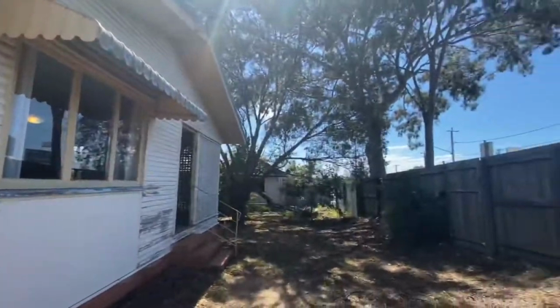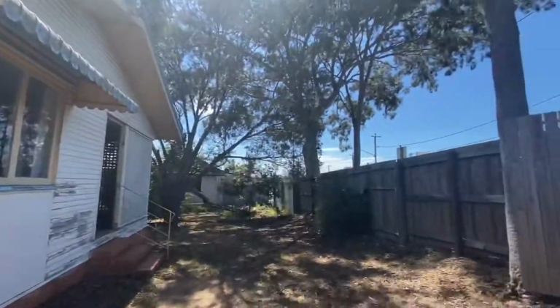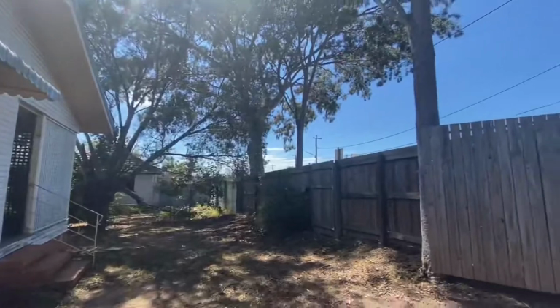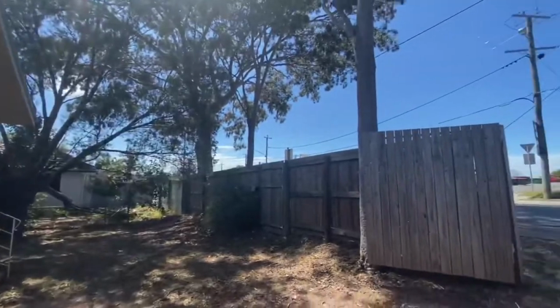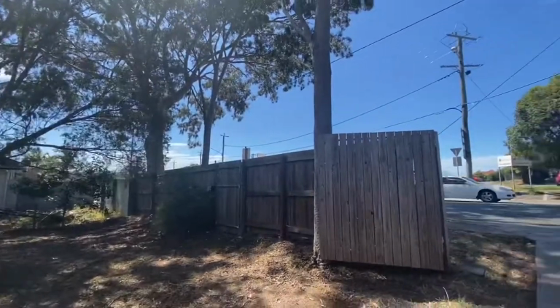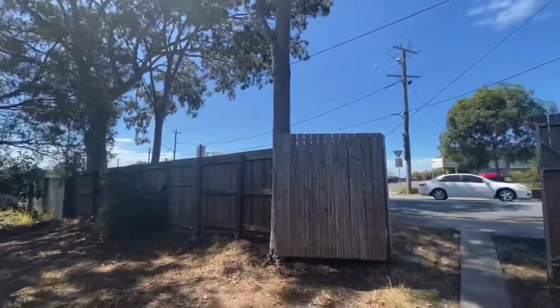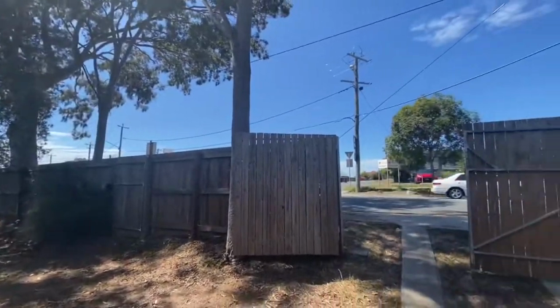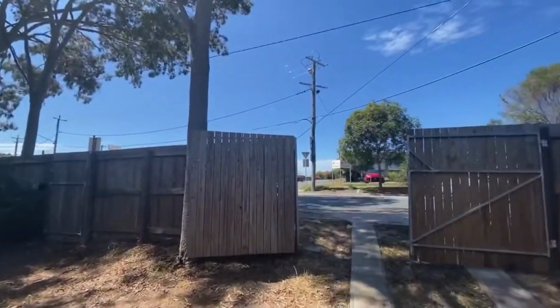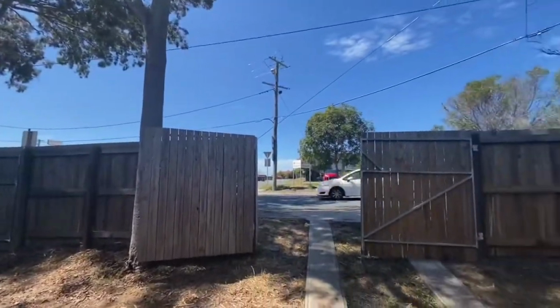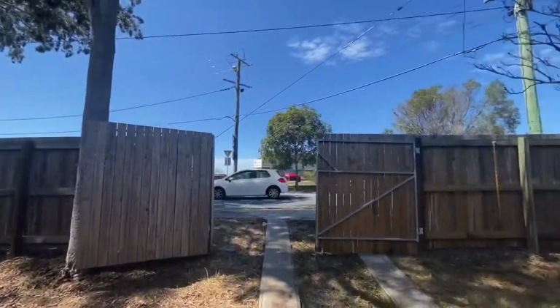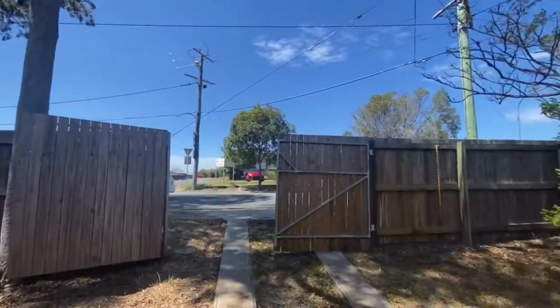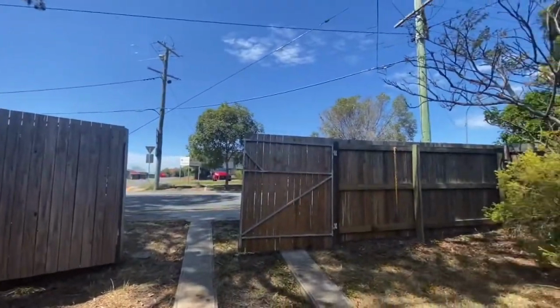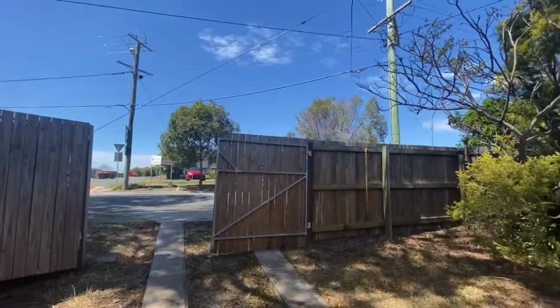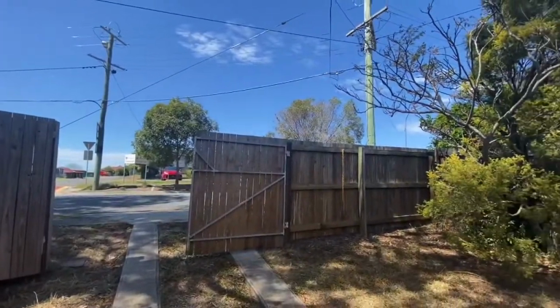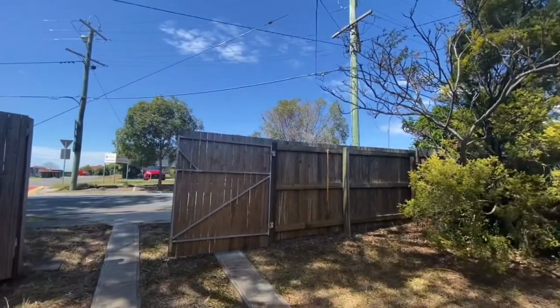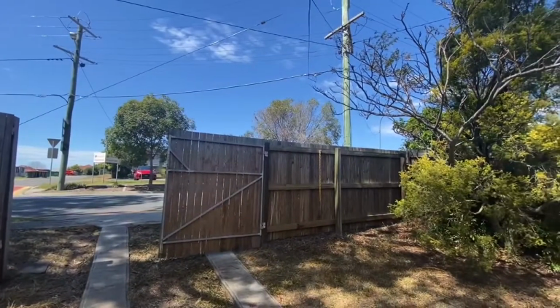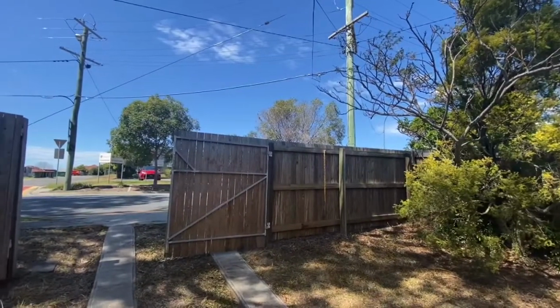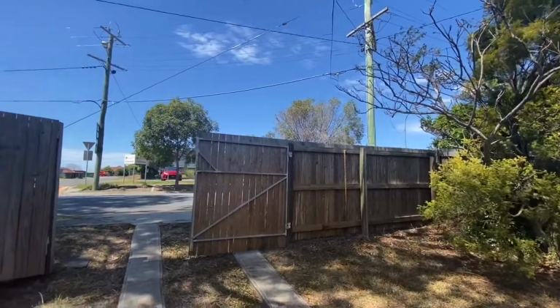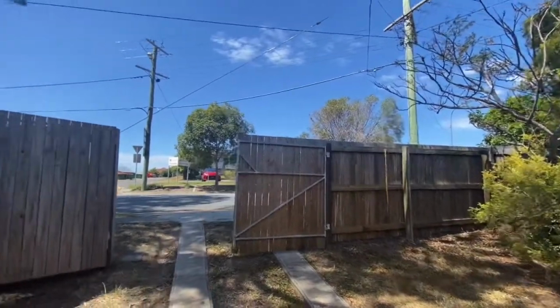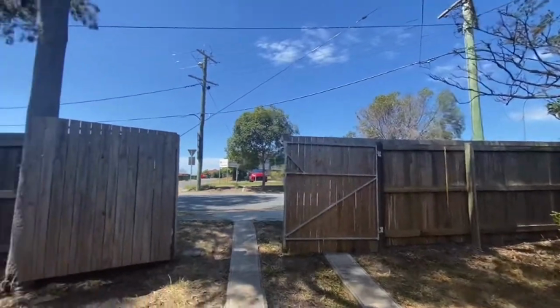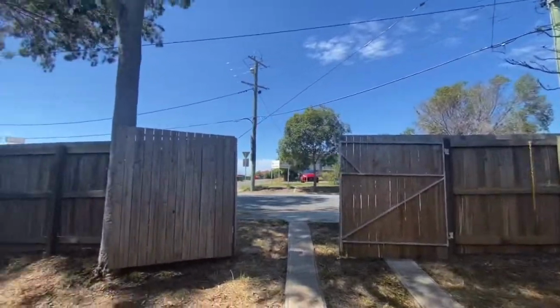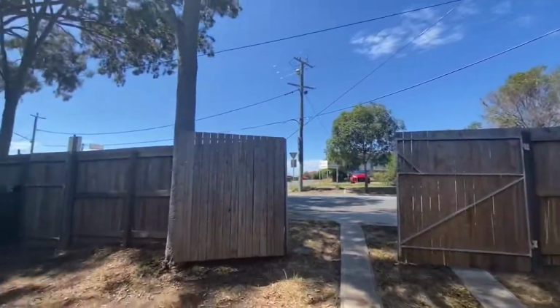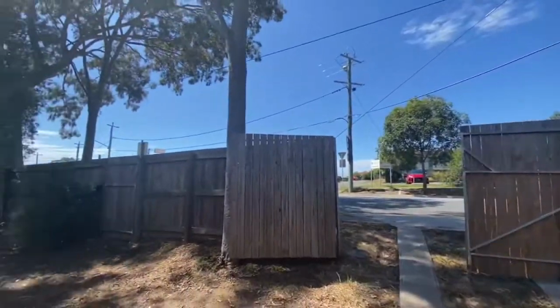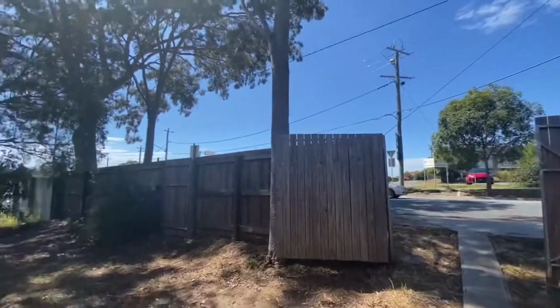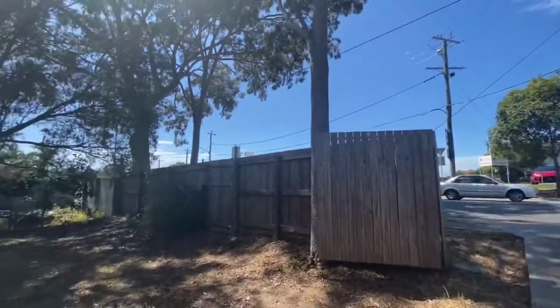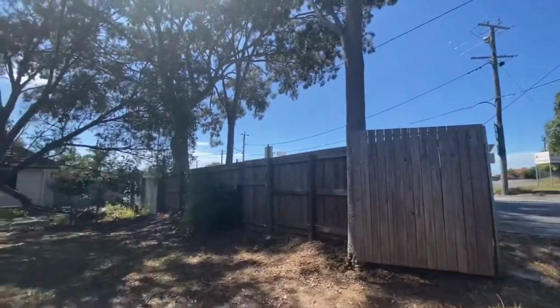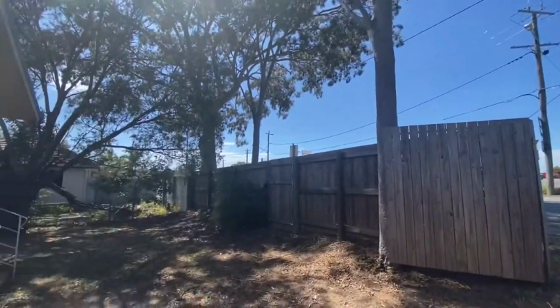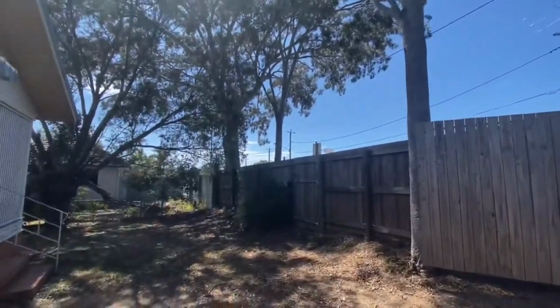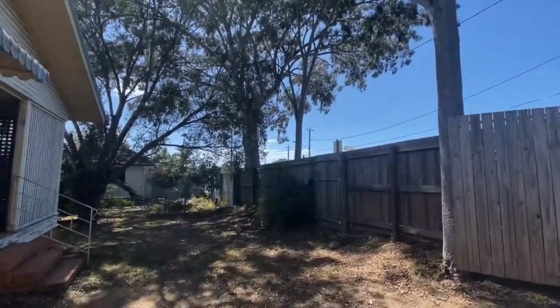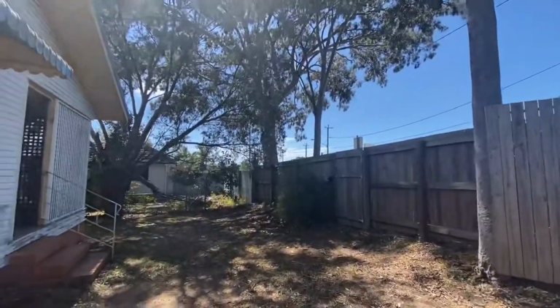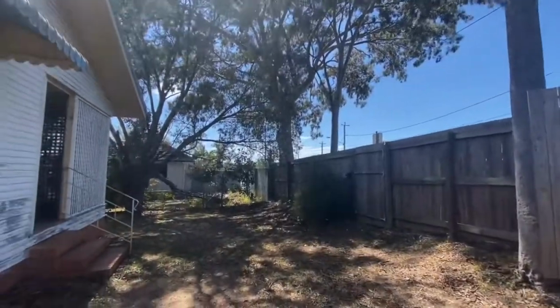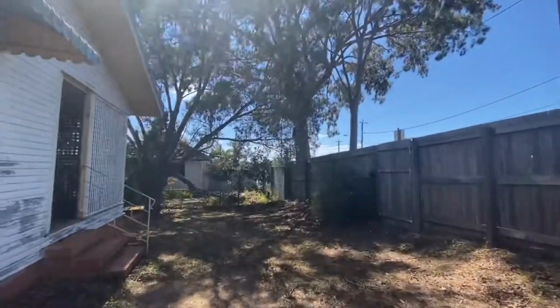The front of the property has a big fenced gate. It is fully fenced in very good condition, so no concerns here.